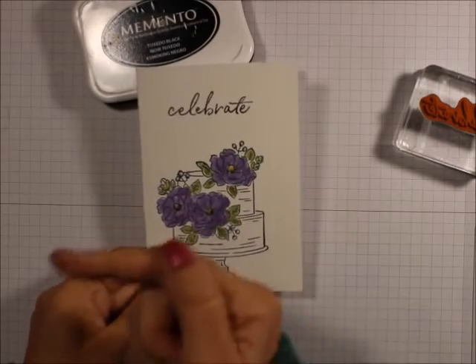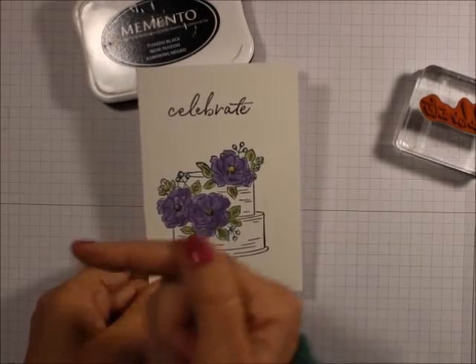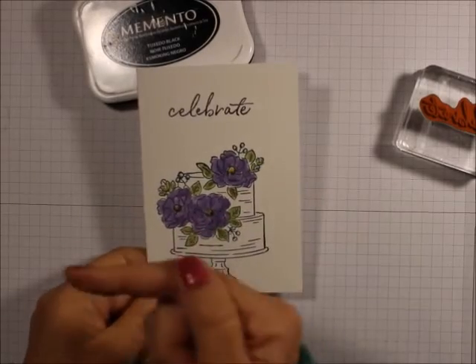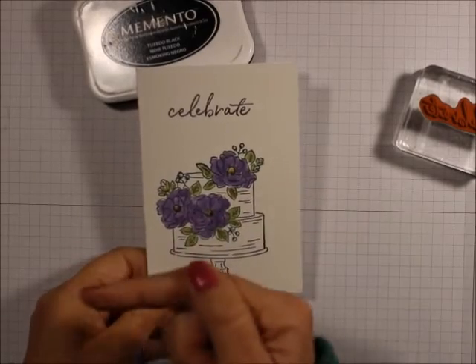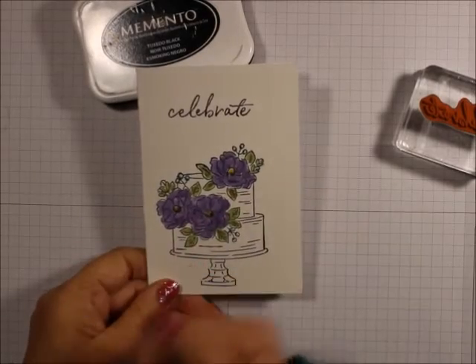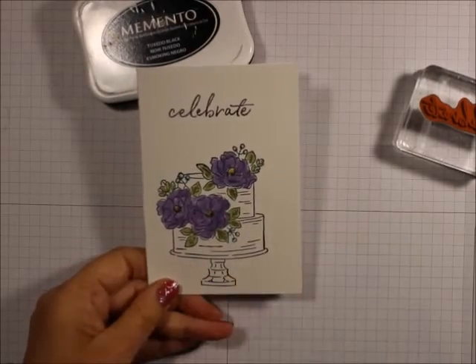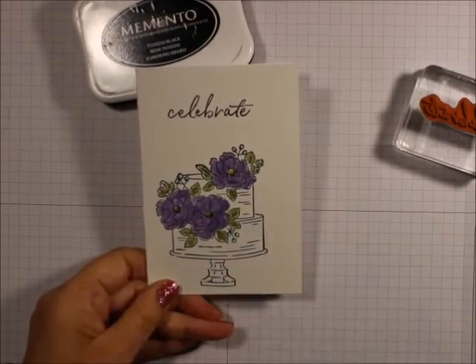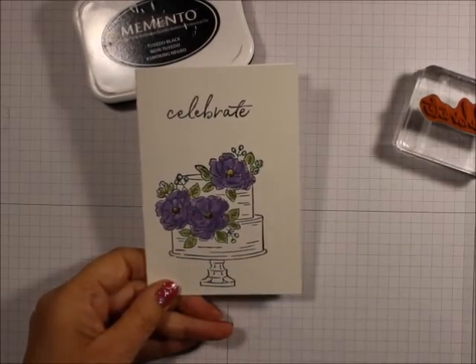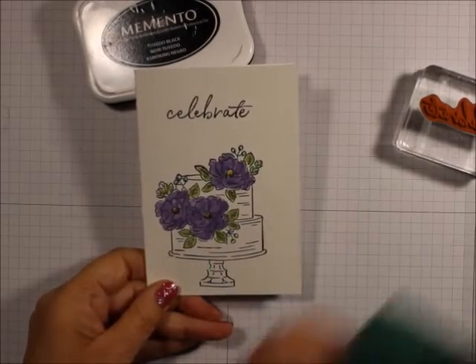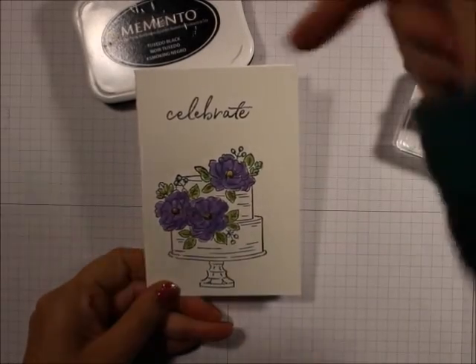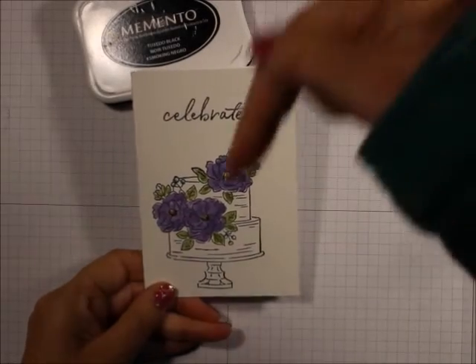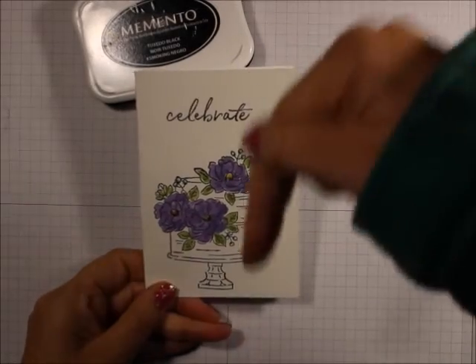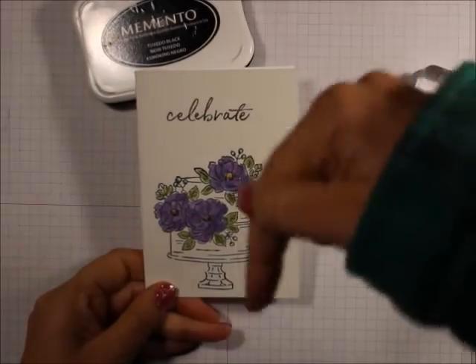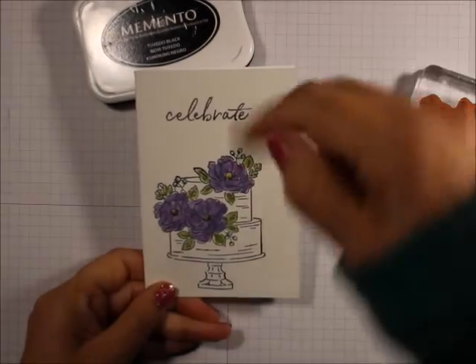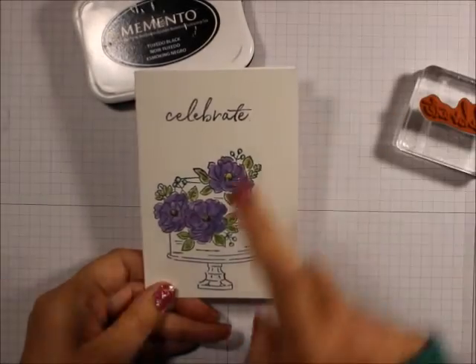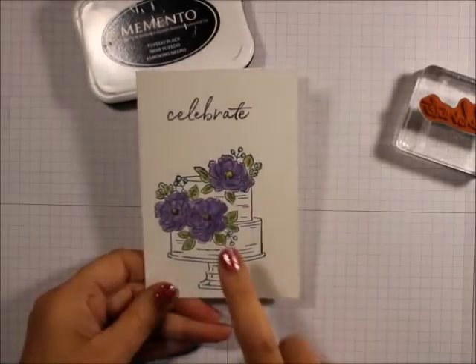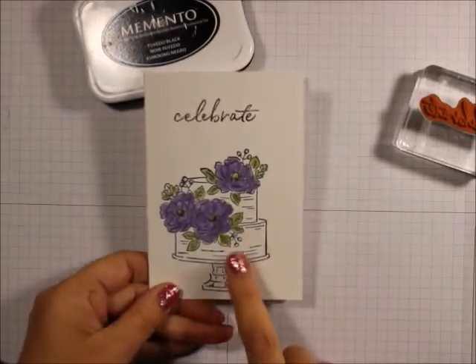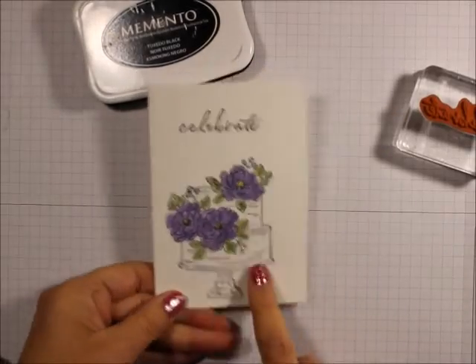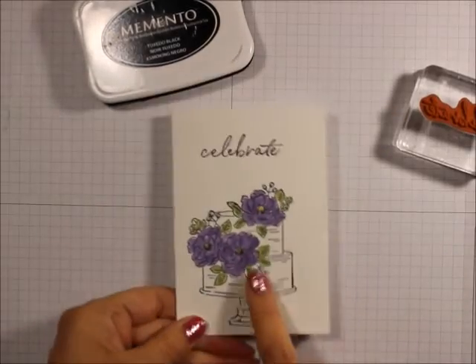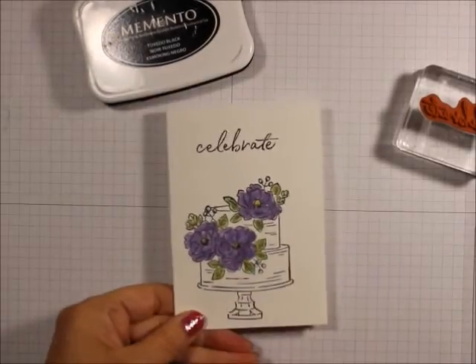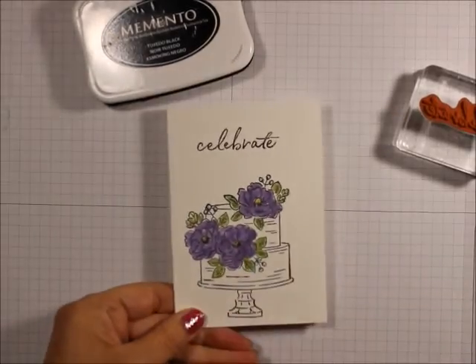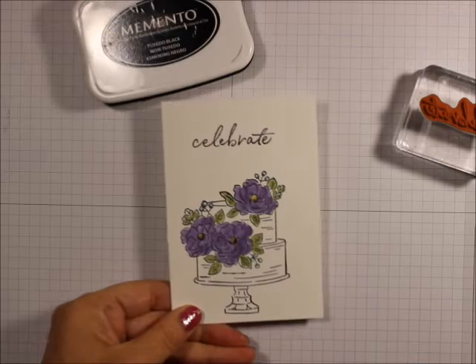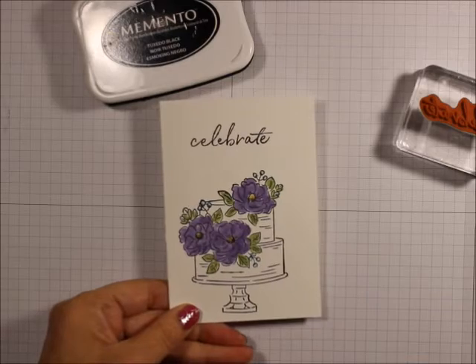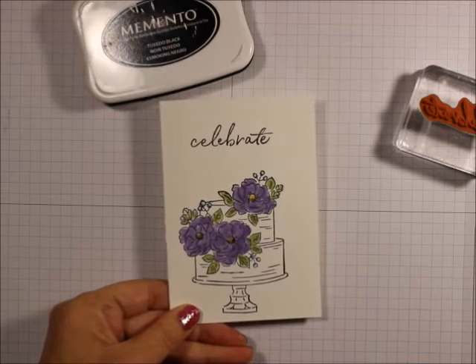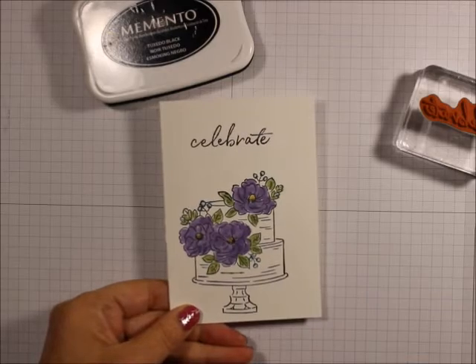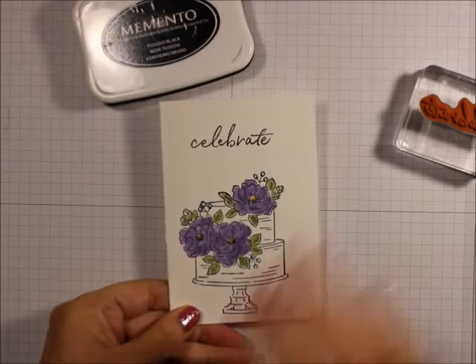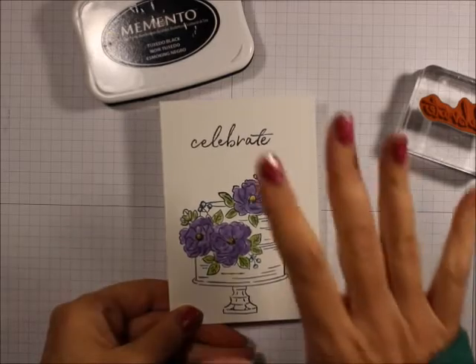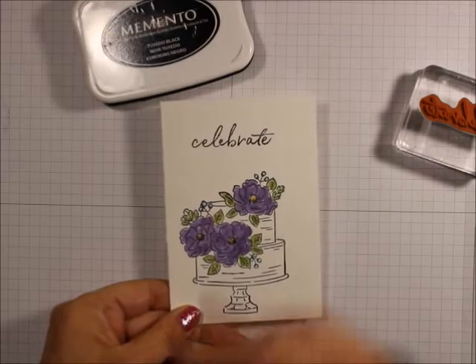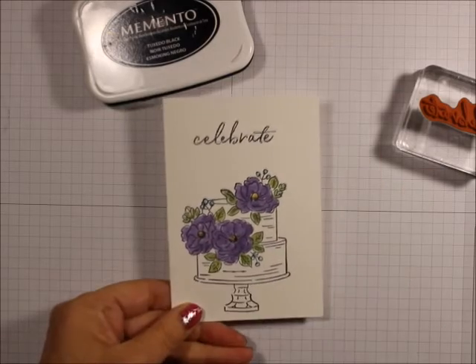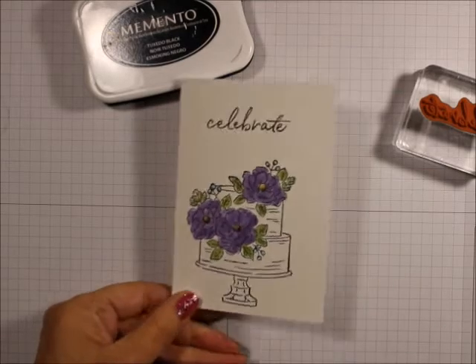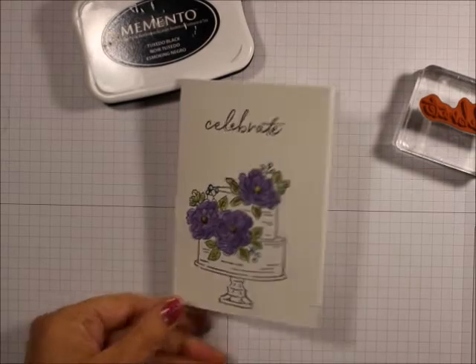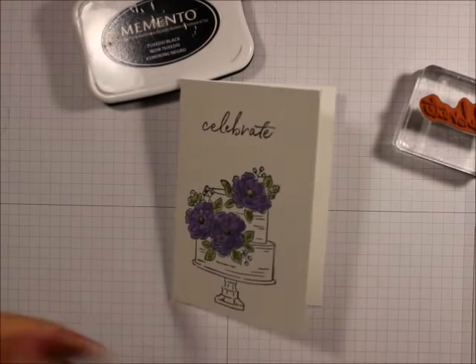Remember to follow me on YouTube, and everything to create this is listed down below. Thanks for visiting. Bye-bye.